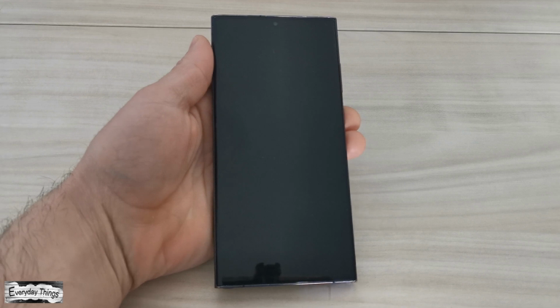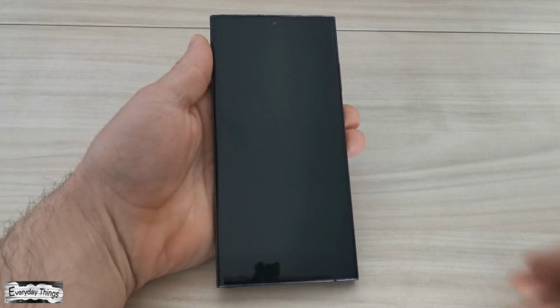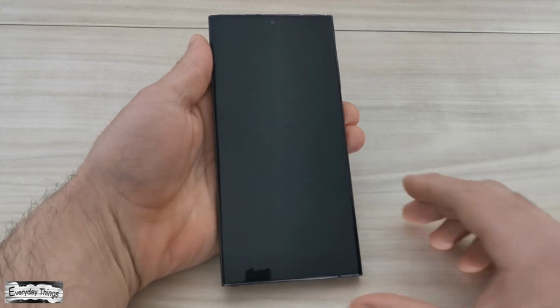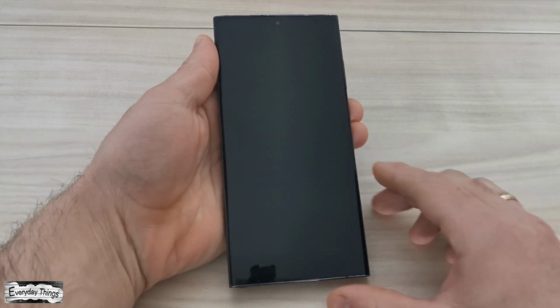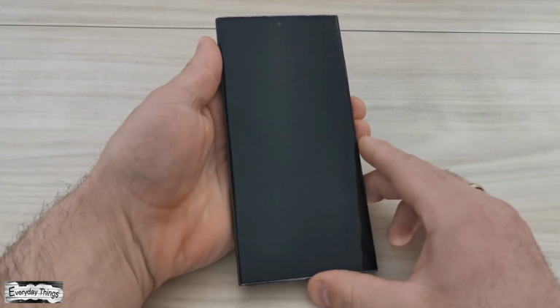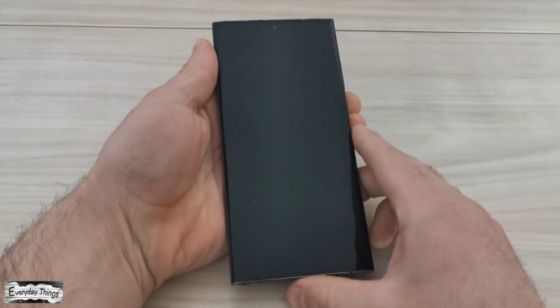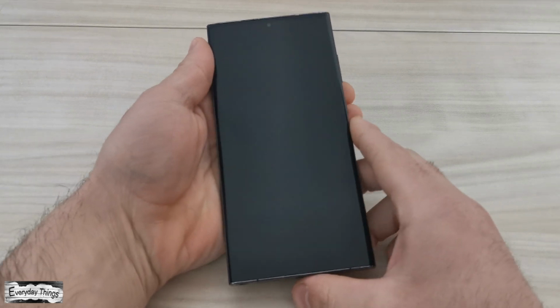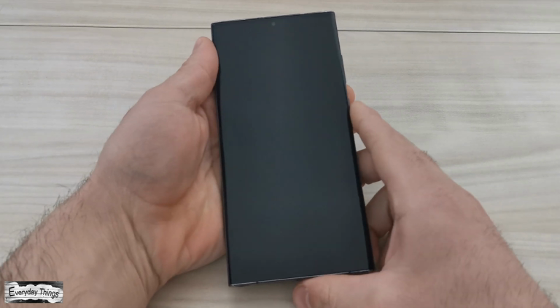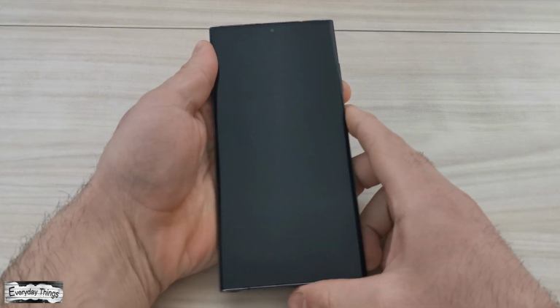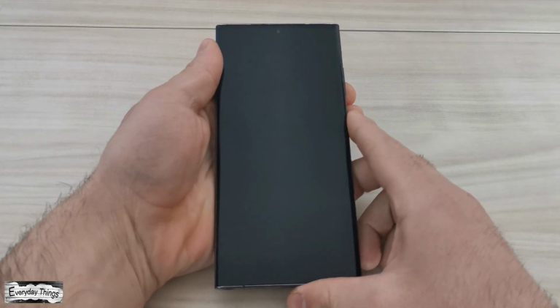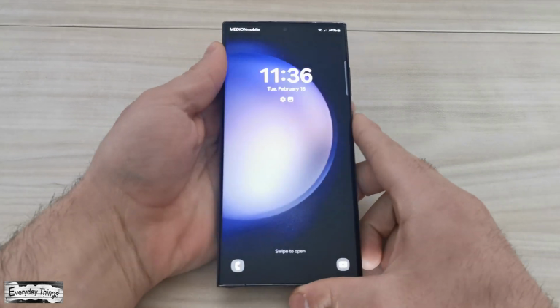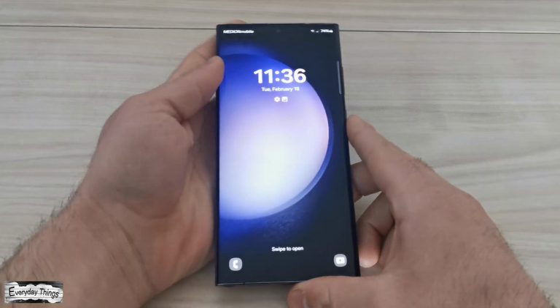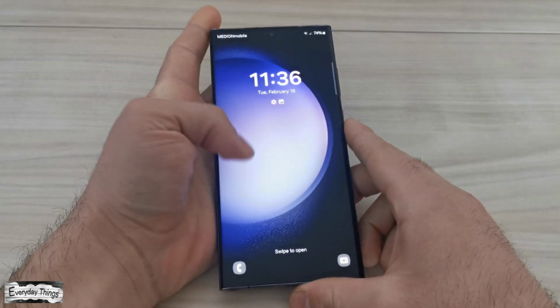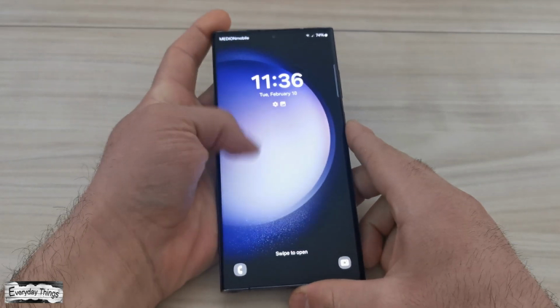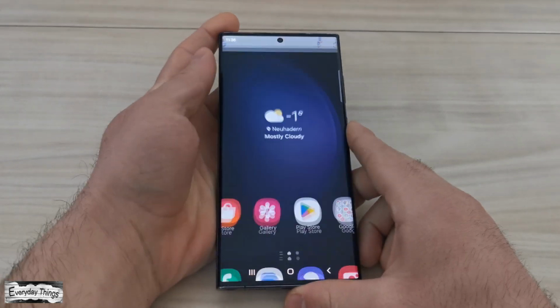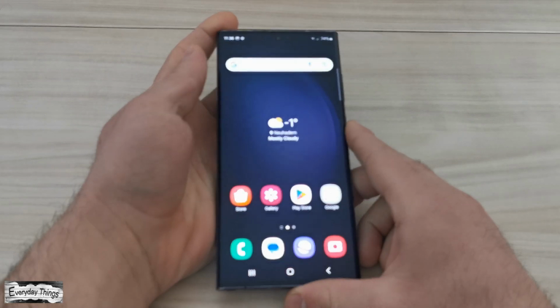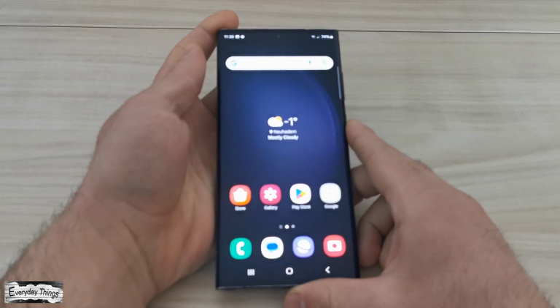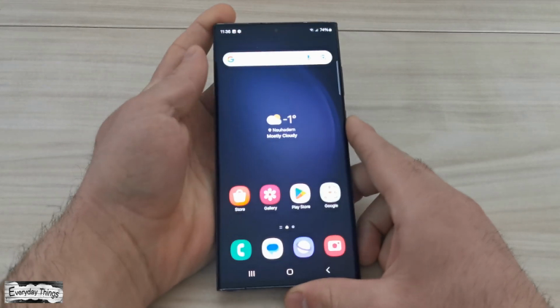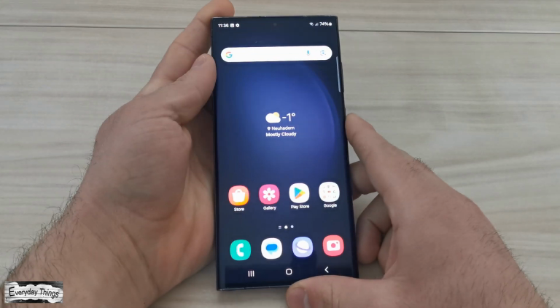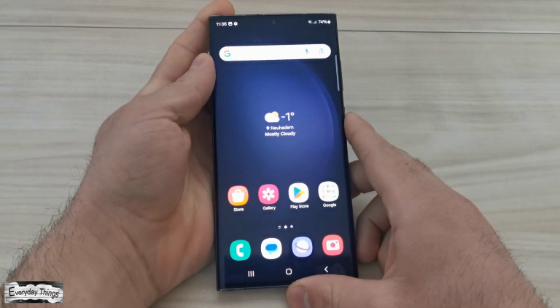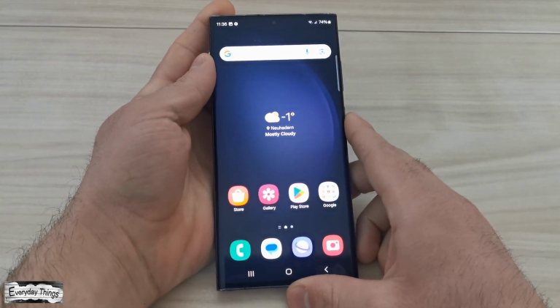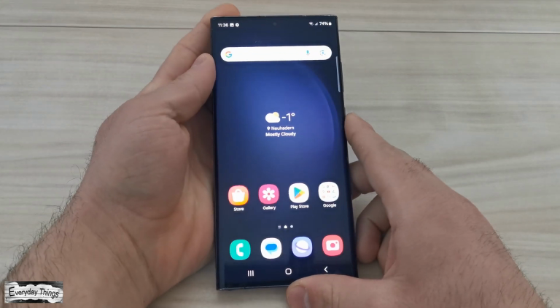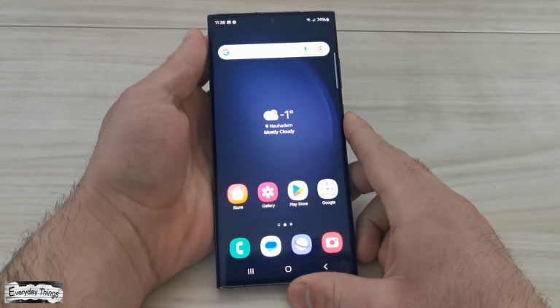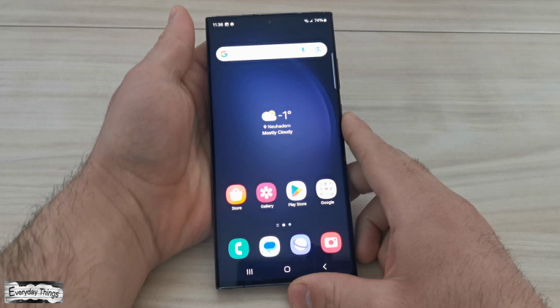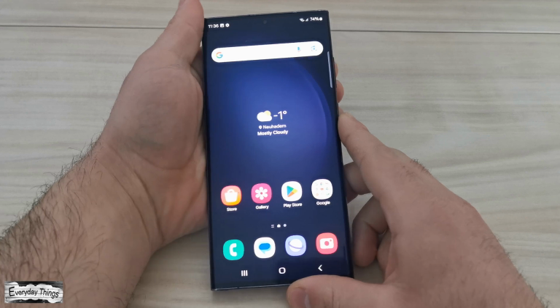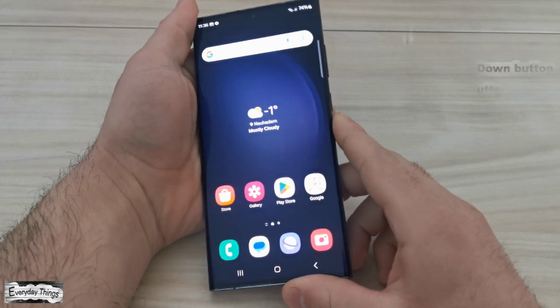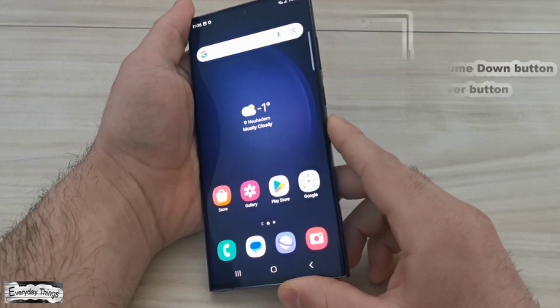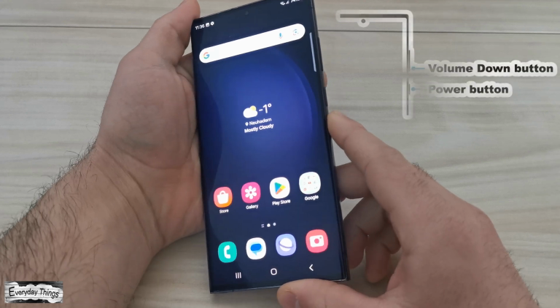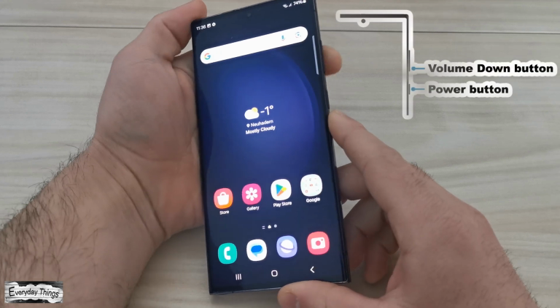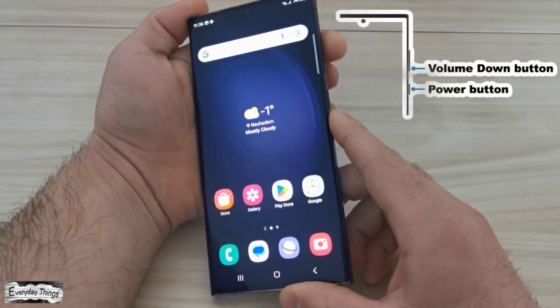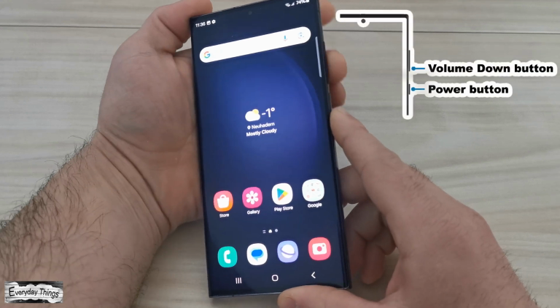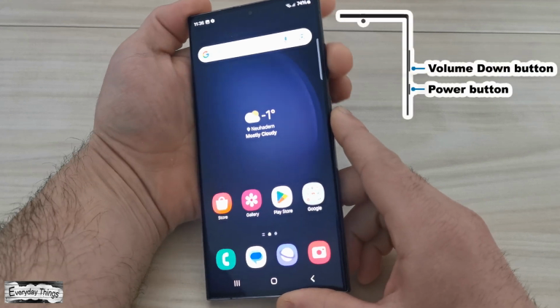Hello and welcome to today's video where I'm going to show you two easy ways to turn safe mode on and off on your Samsung phone. Let's get started.